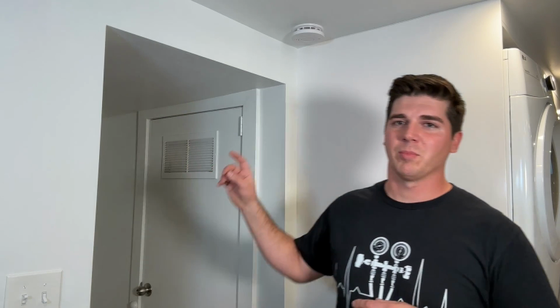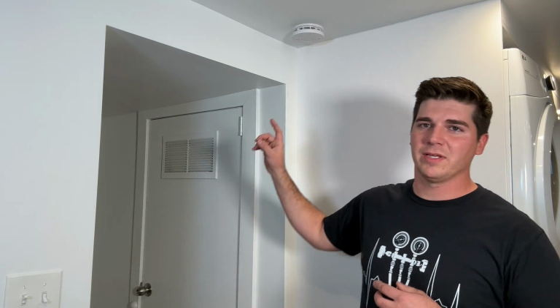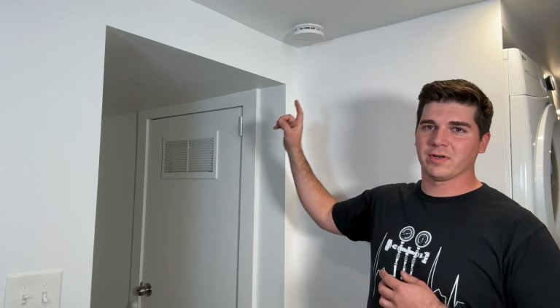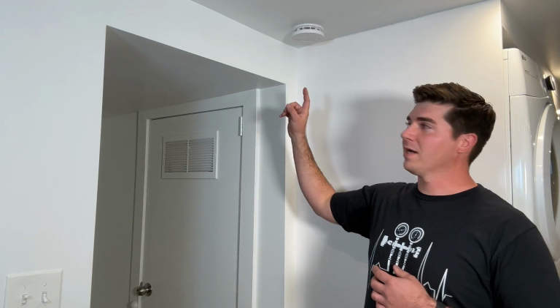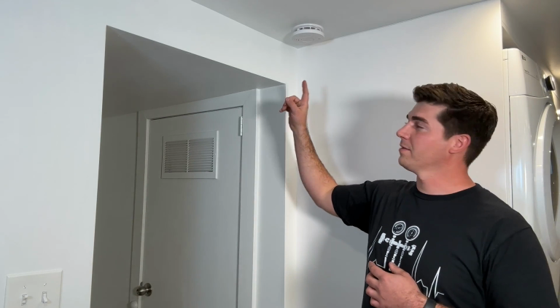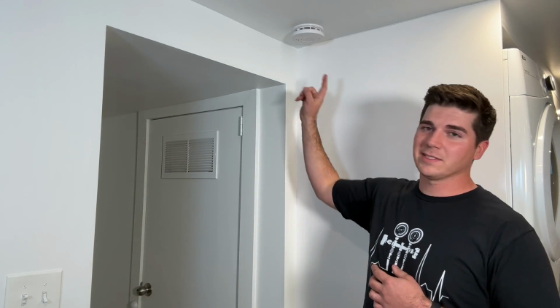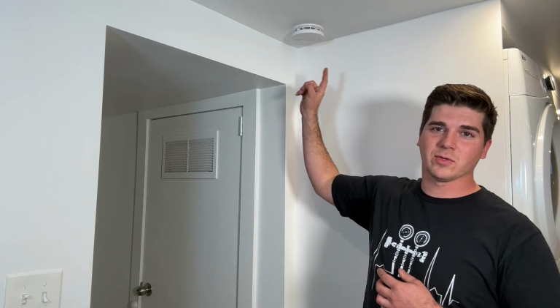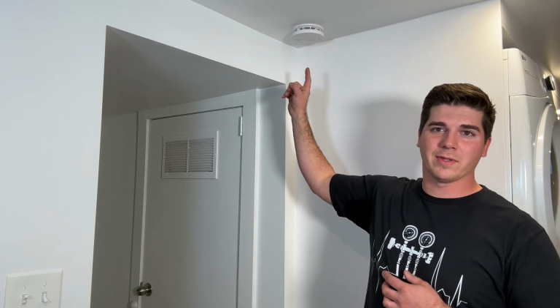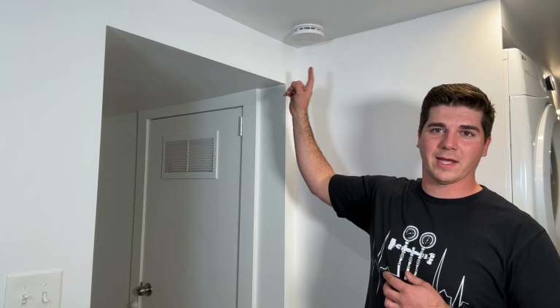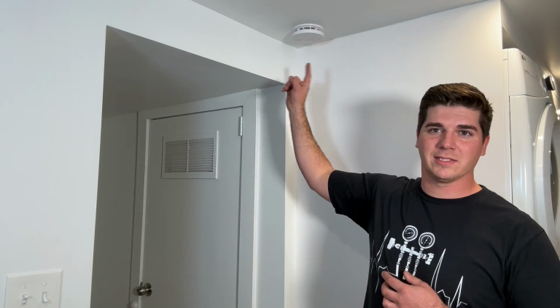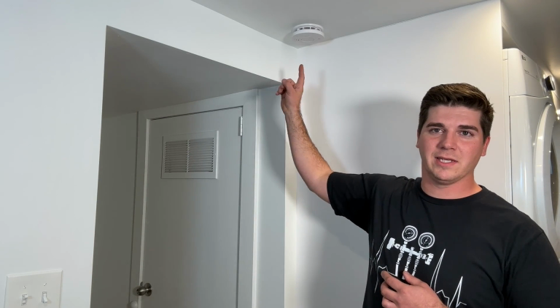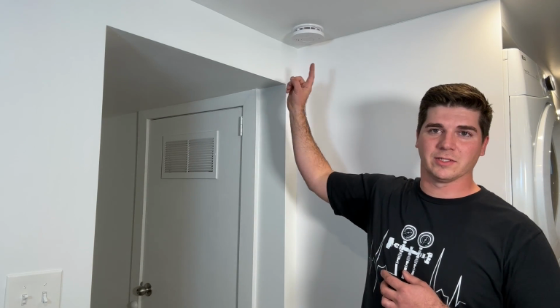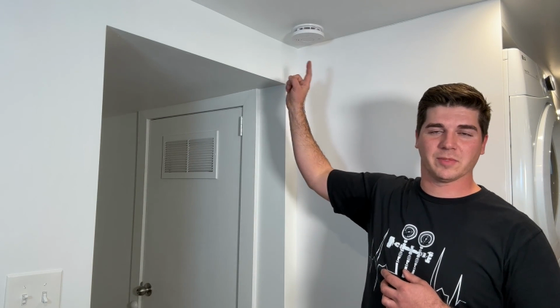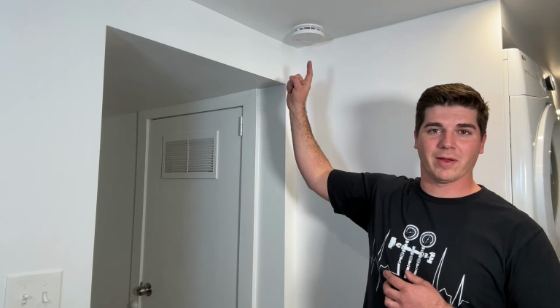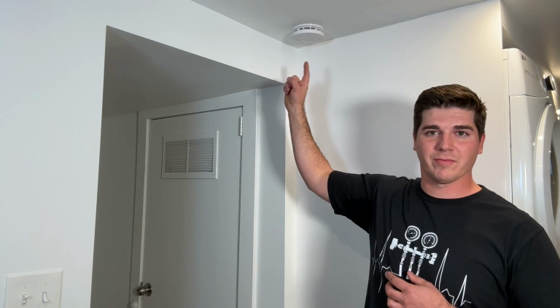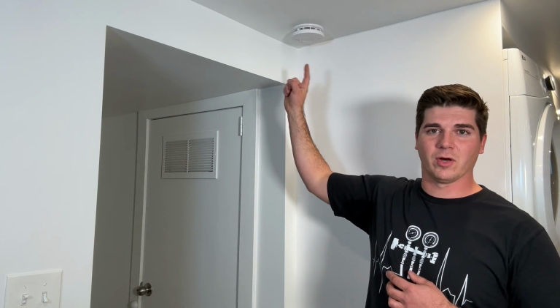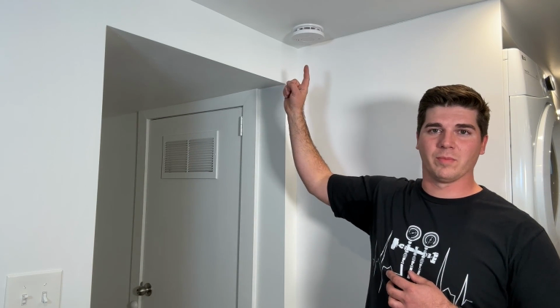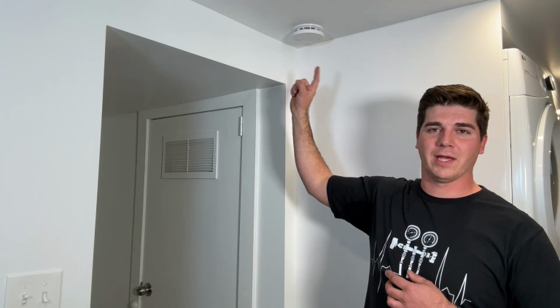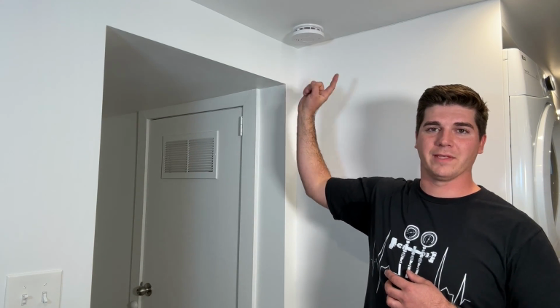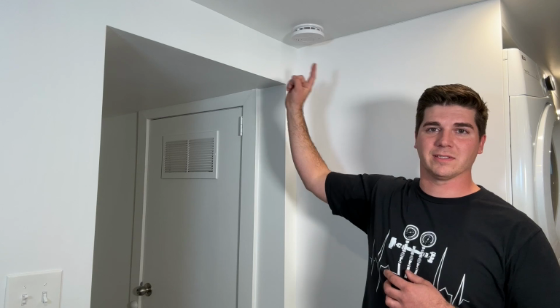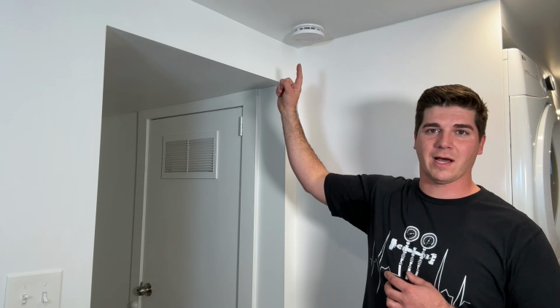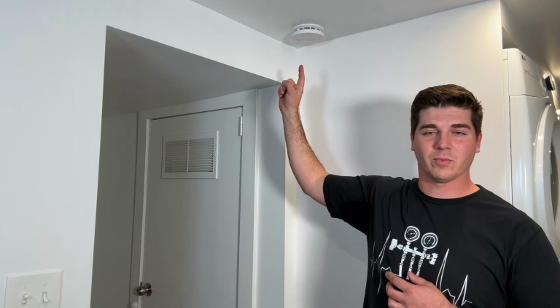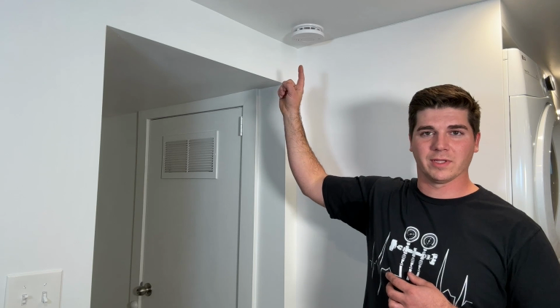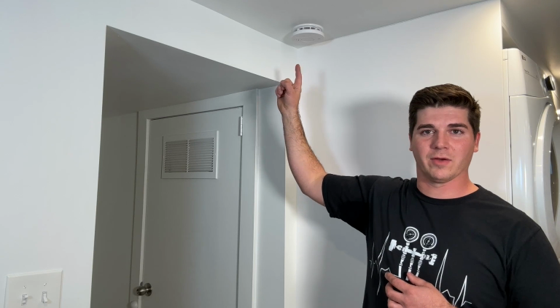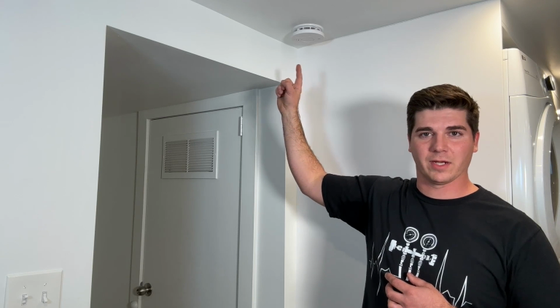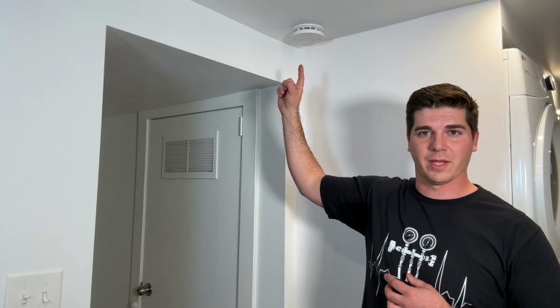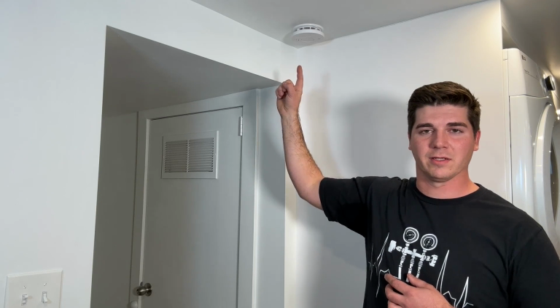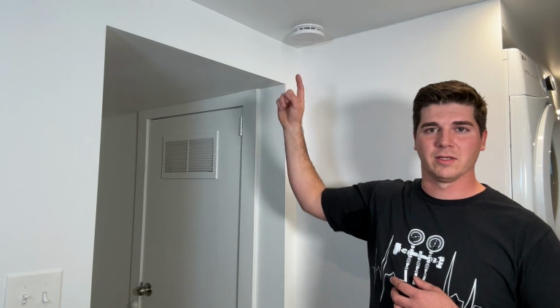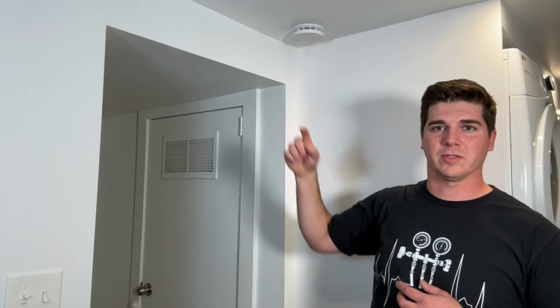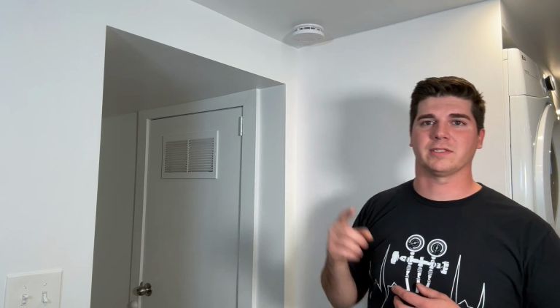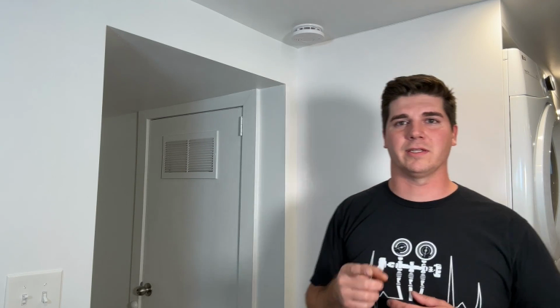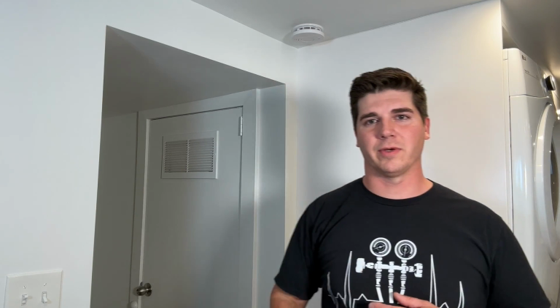Believe it or not, this is the one I see in just about every home, and this is not the one that I recommend. So let's get into it.